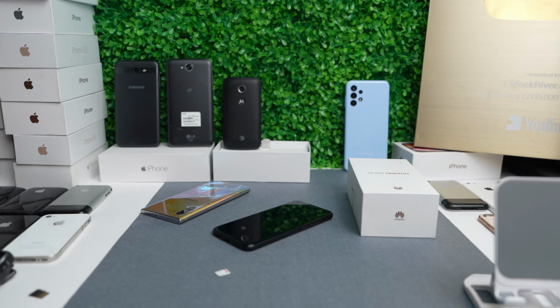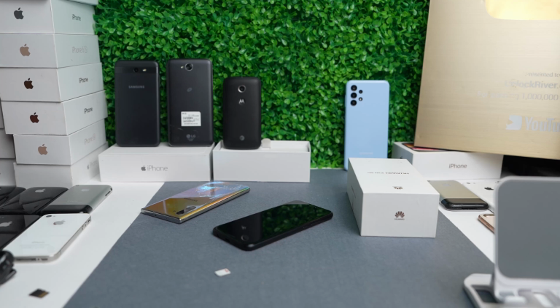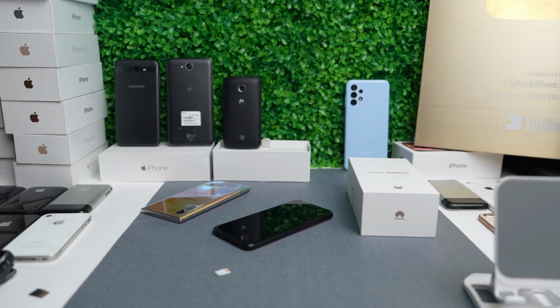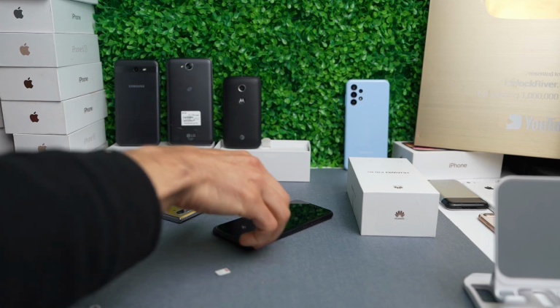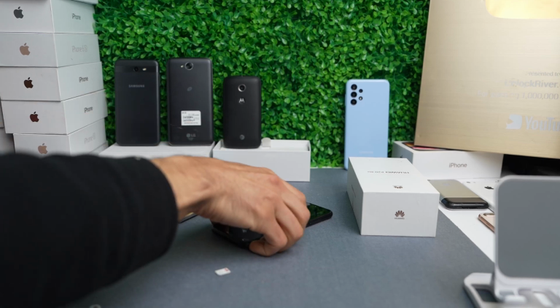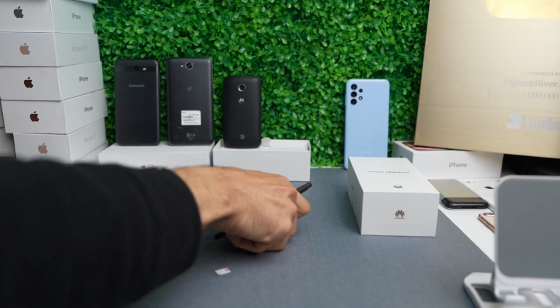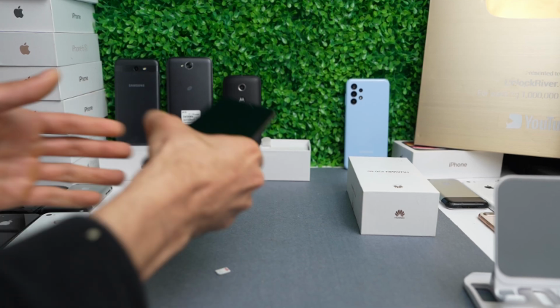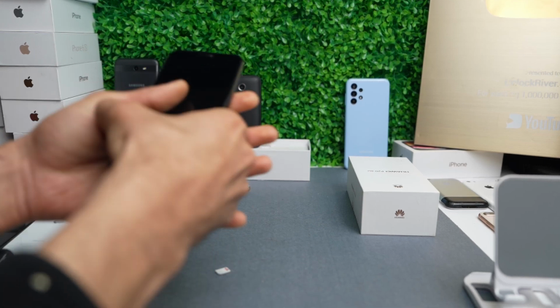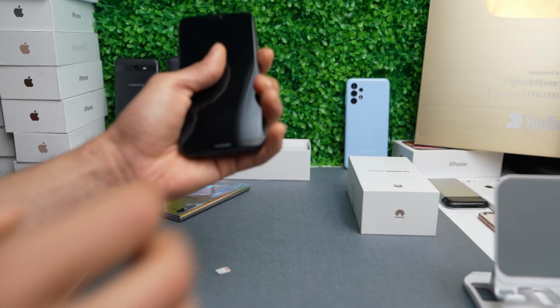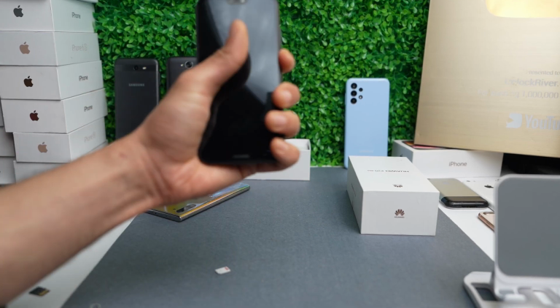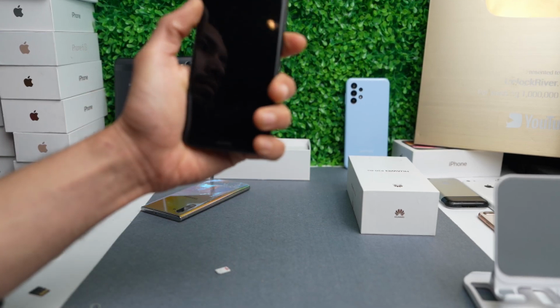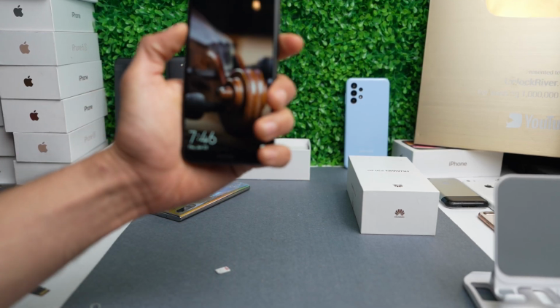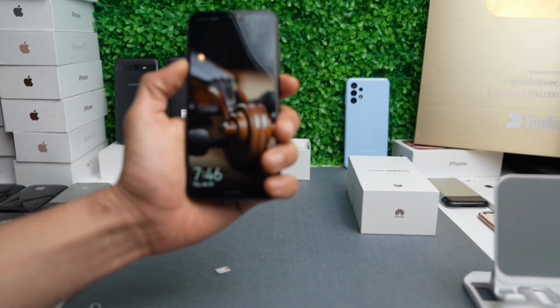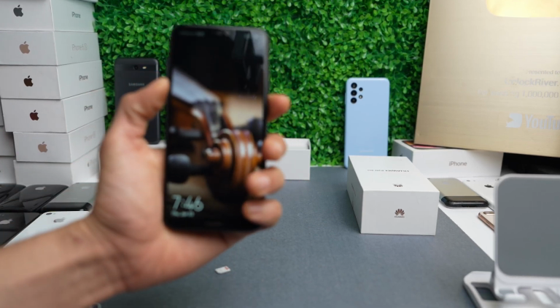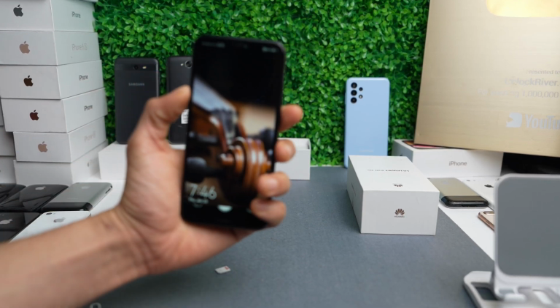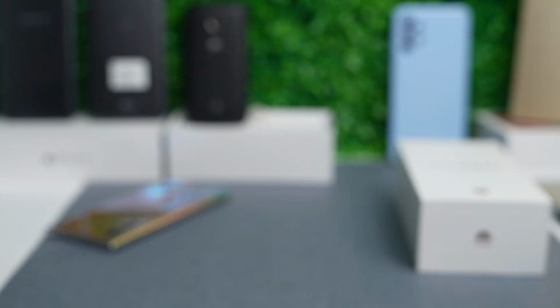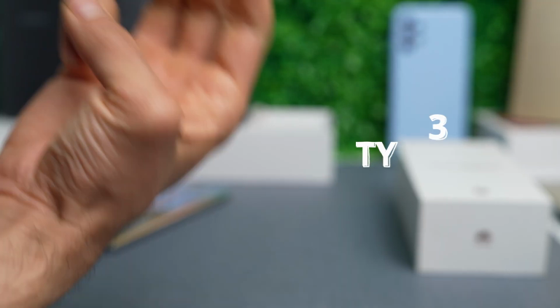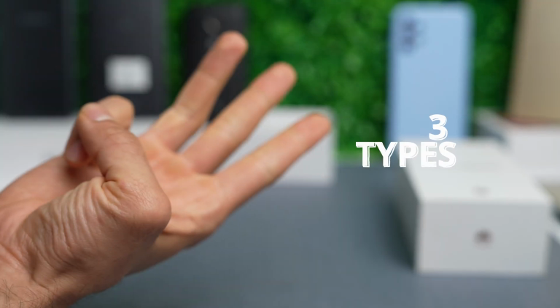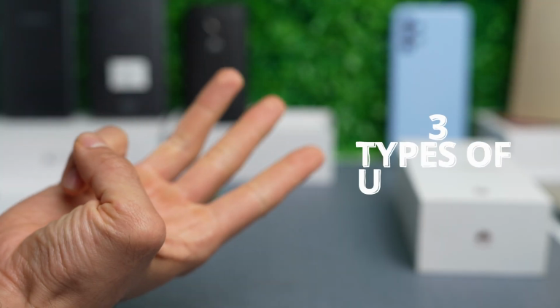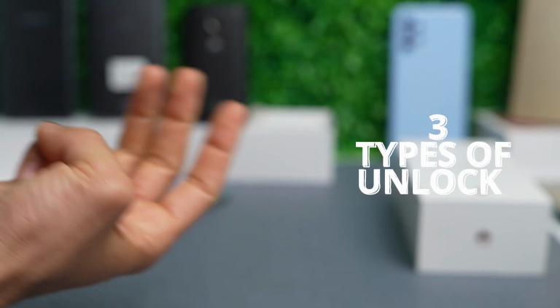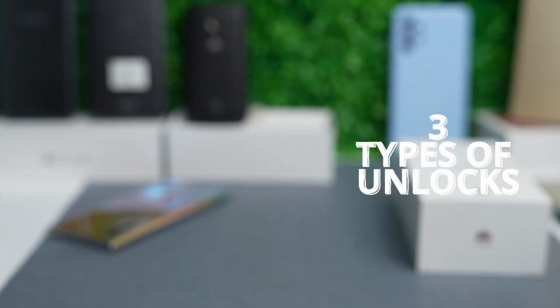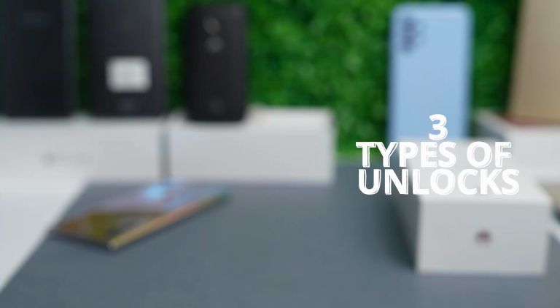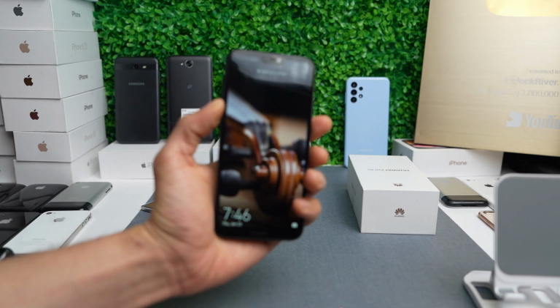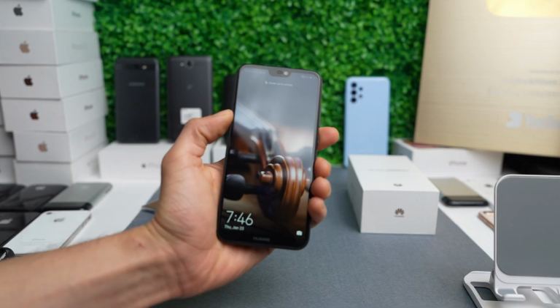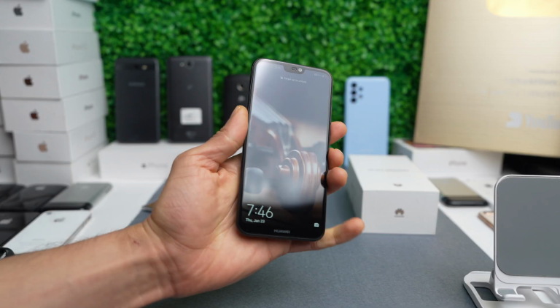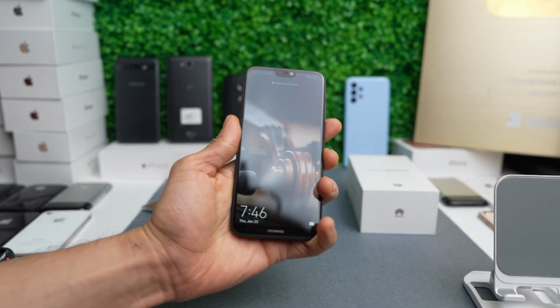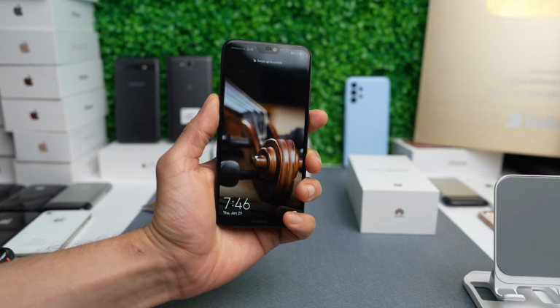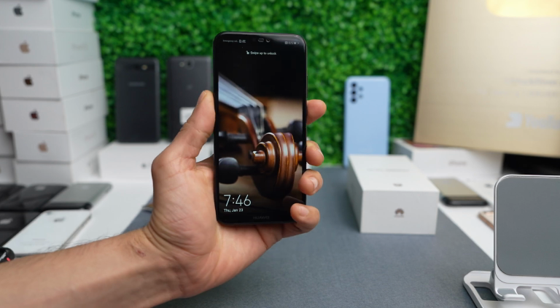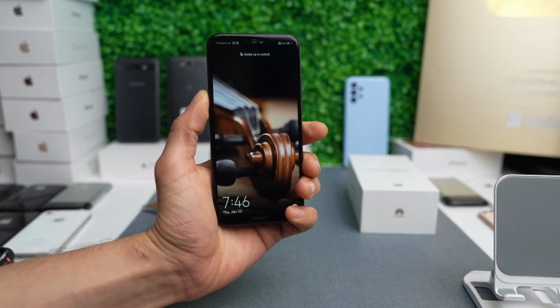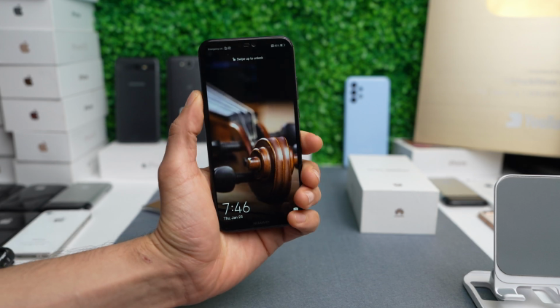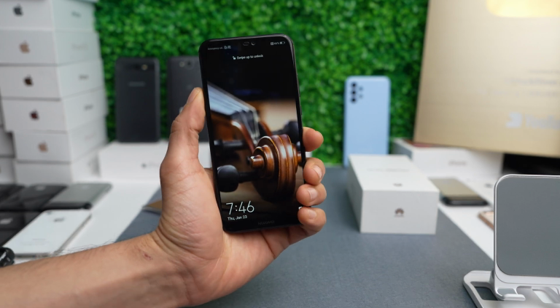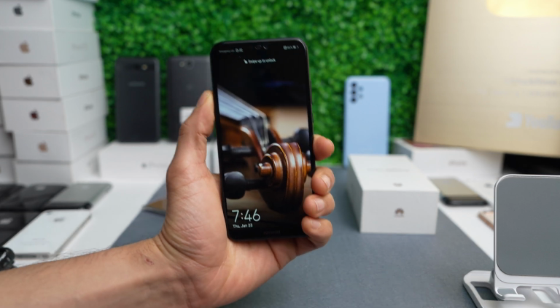Hi everybody. Today I'm going to show you how to unlock your Huawei phone. There are three types of unlocks and I will explain each and every one of them.